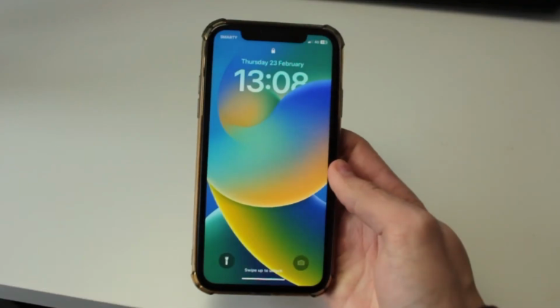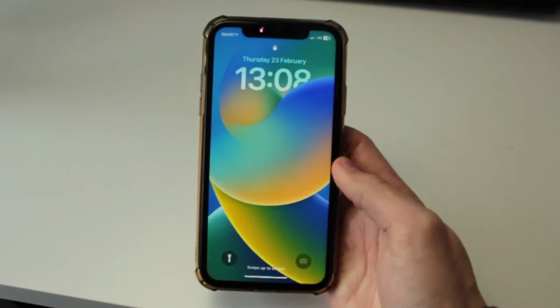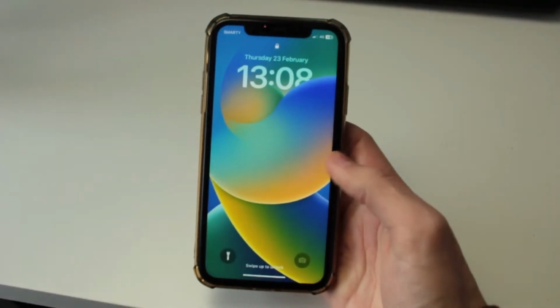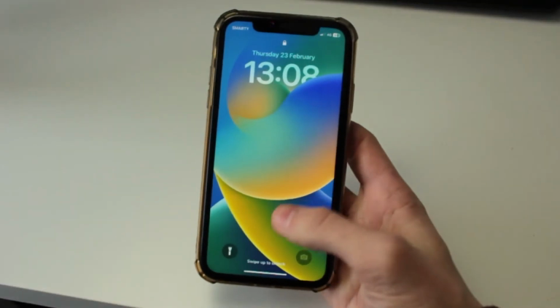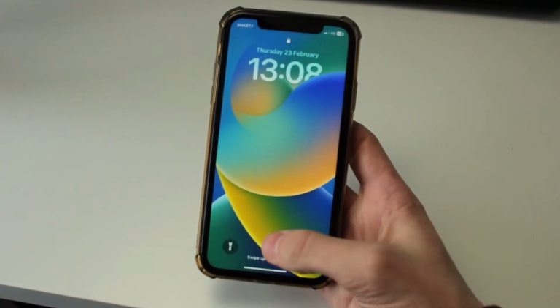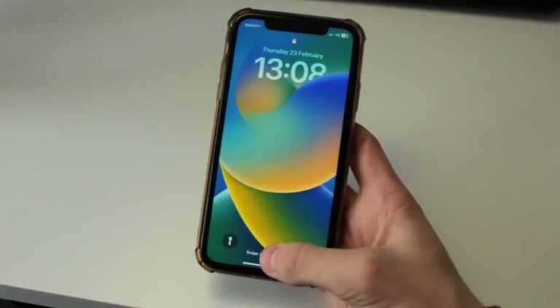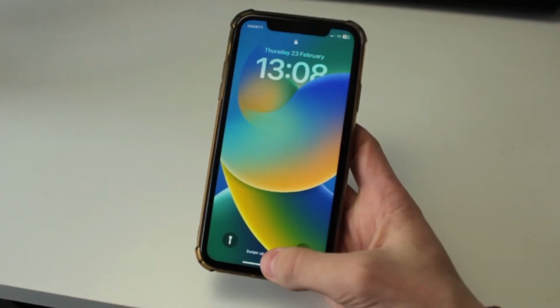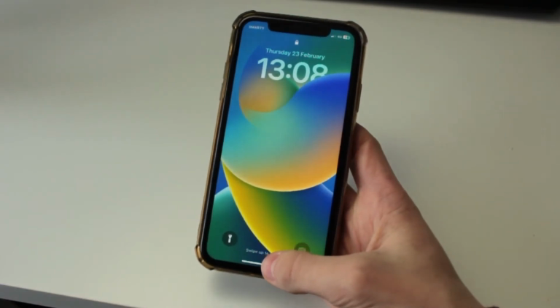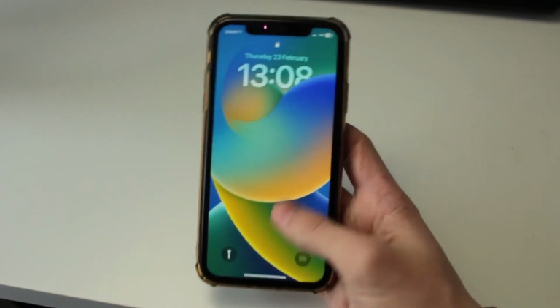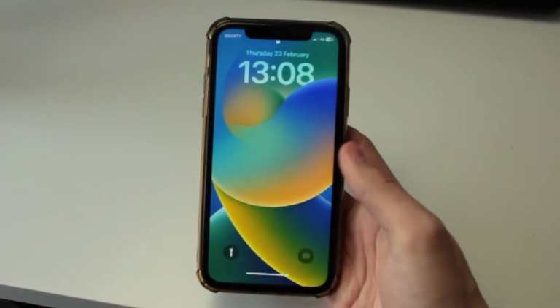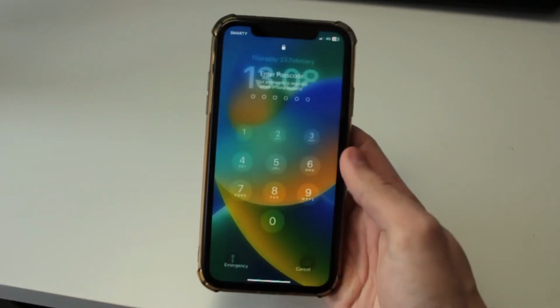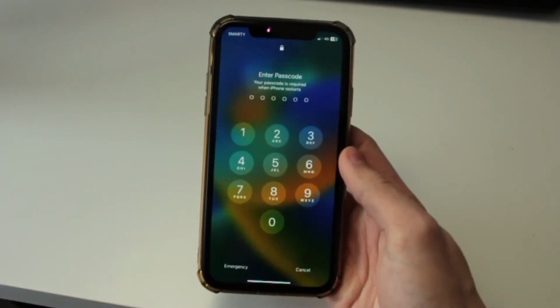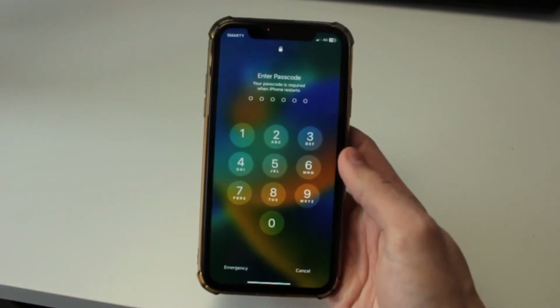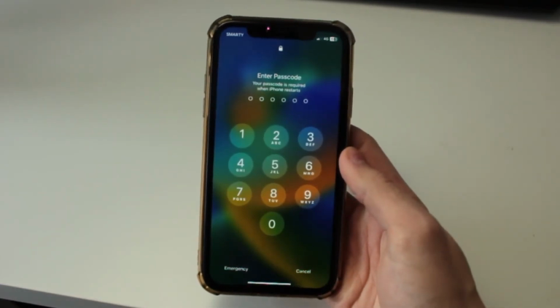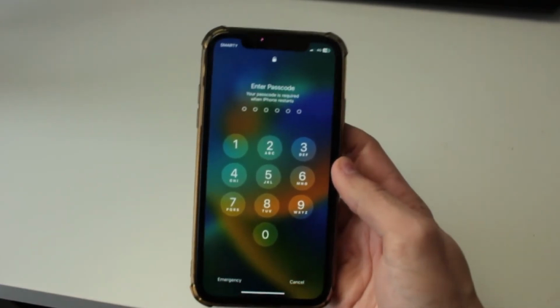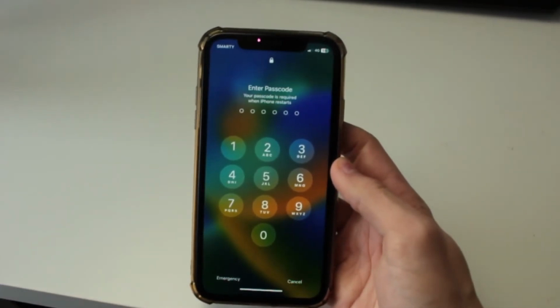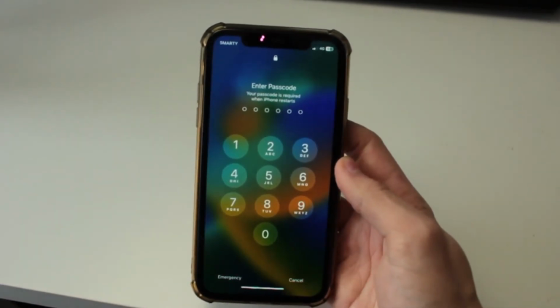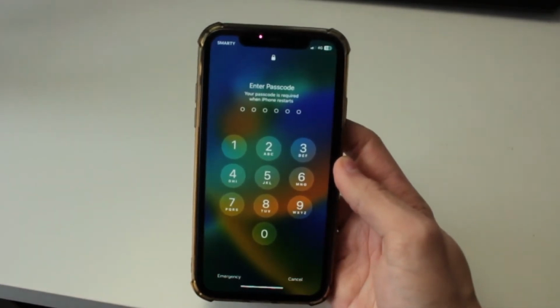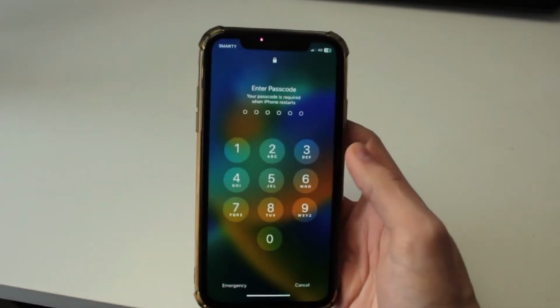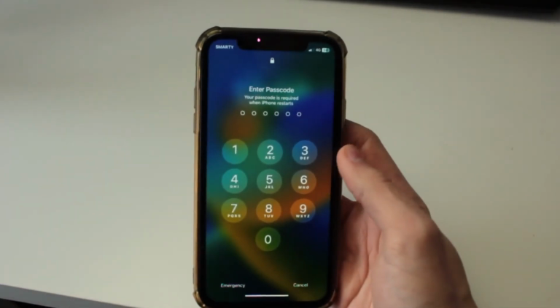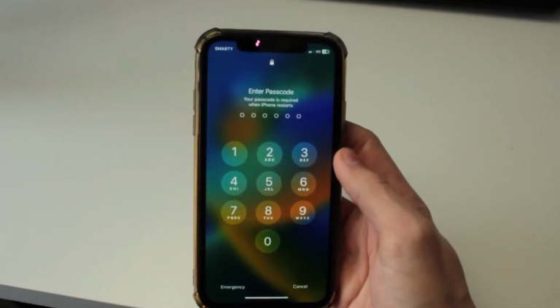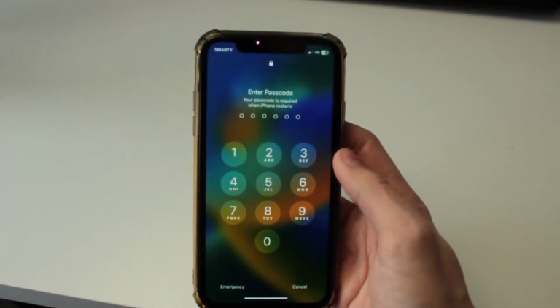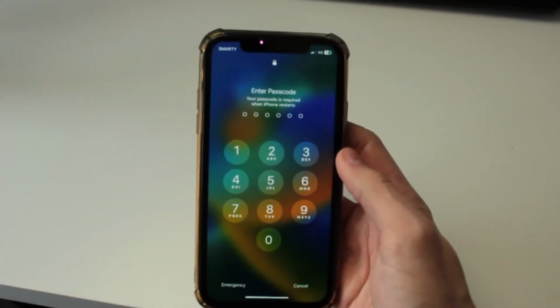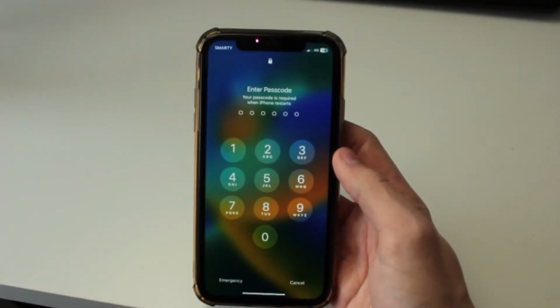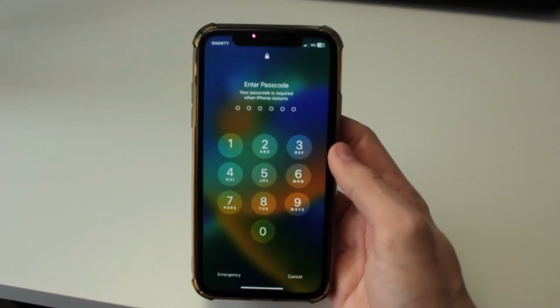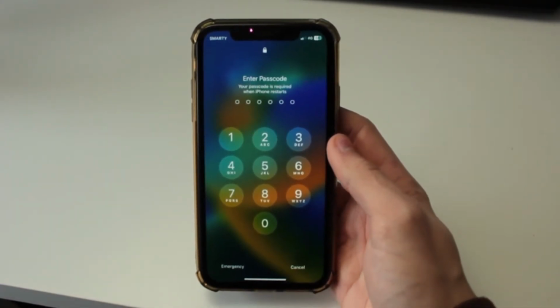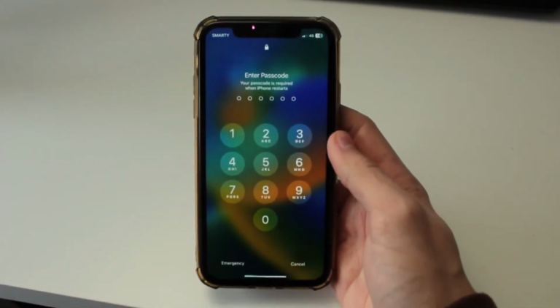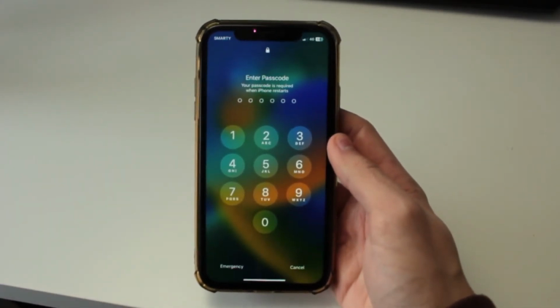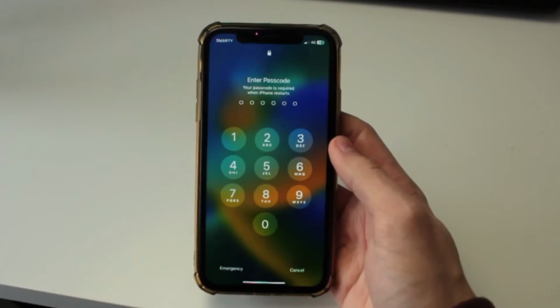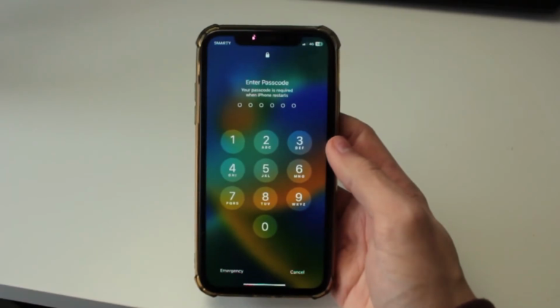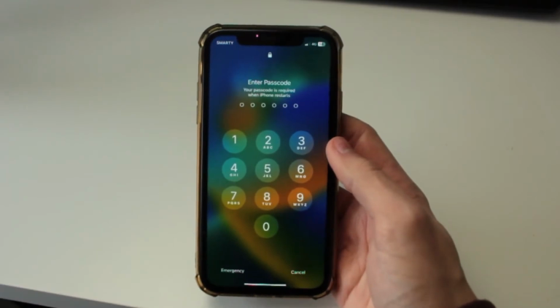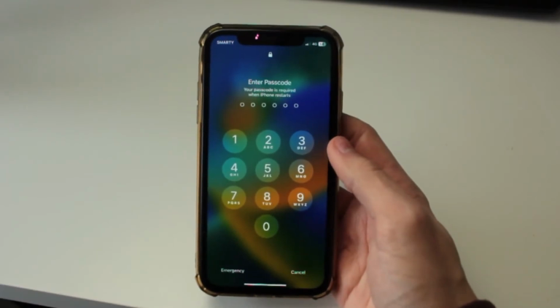My phone has just turned back on — you can swipe up, enter your passcode, and then use your phone like normal.